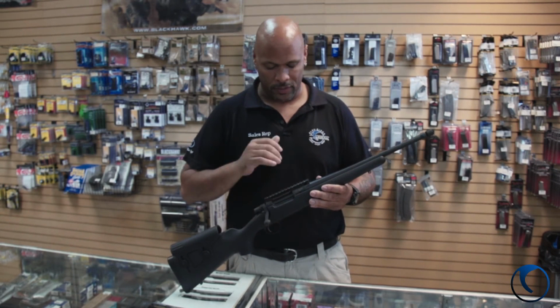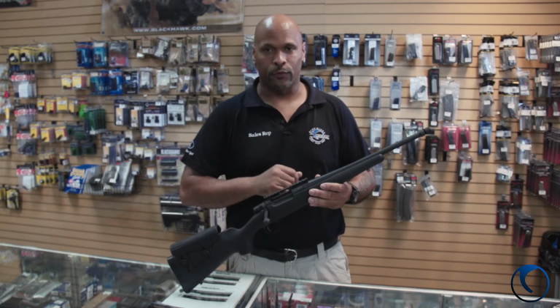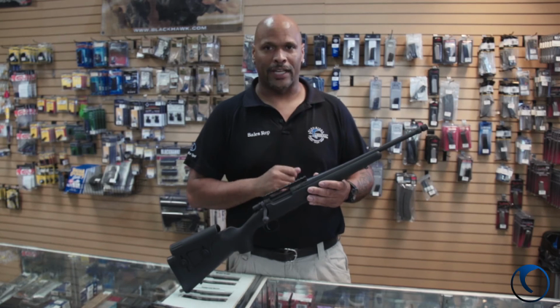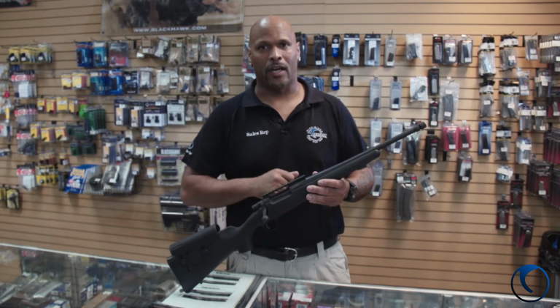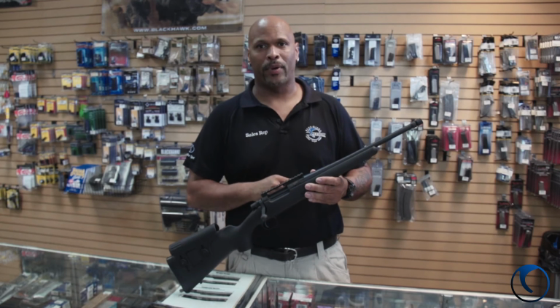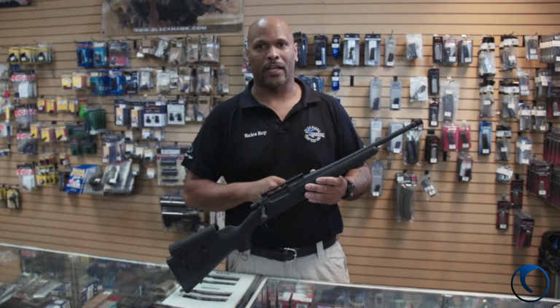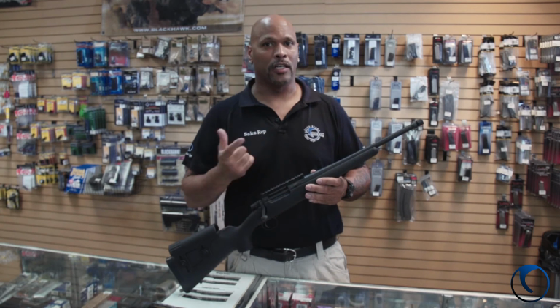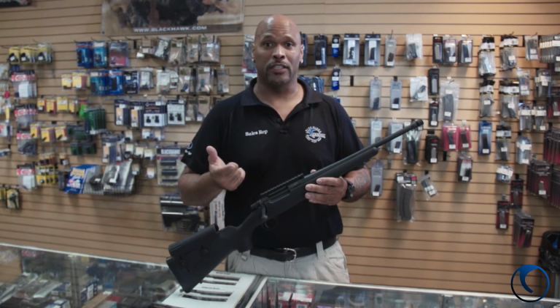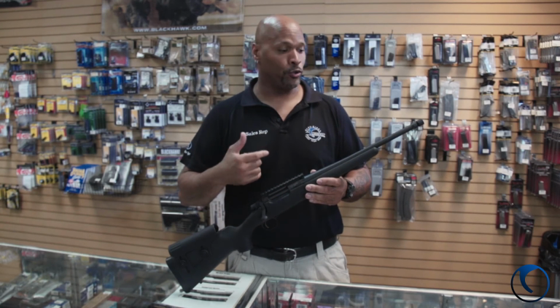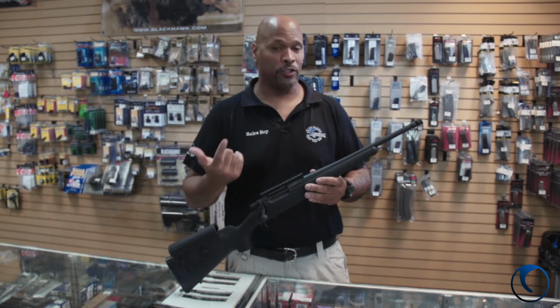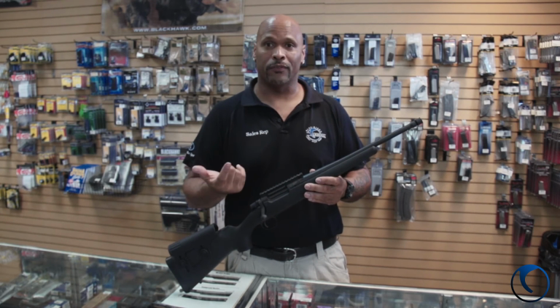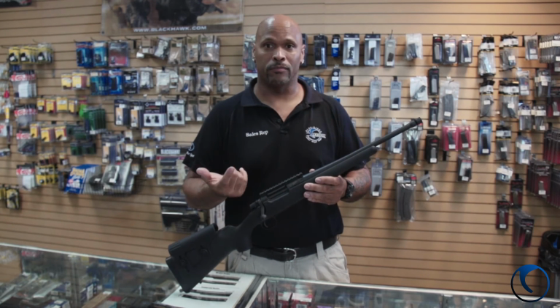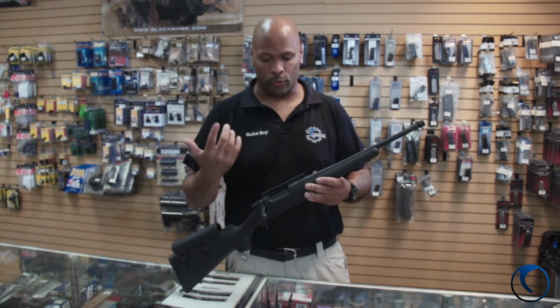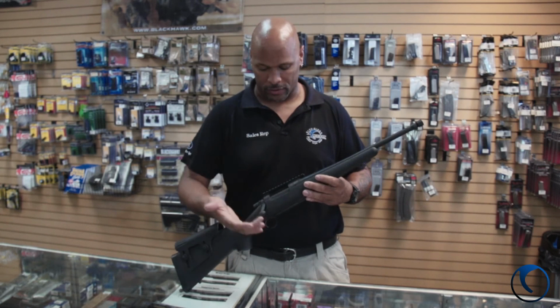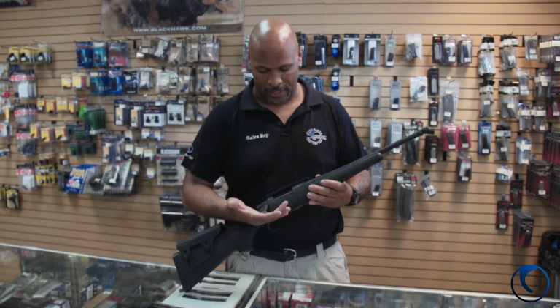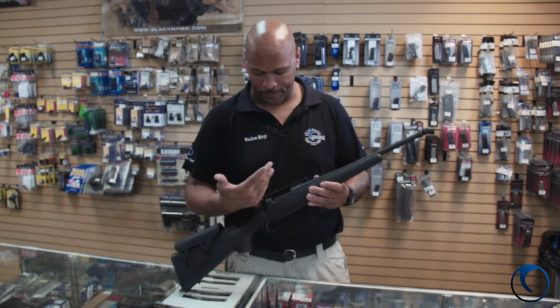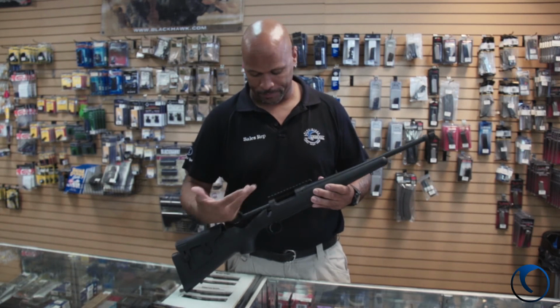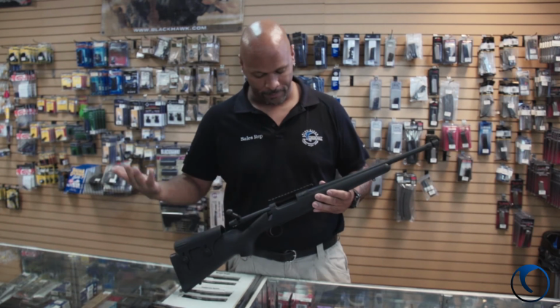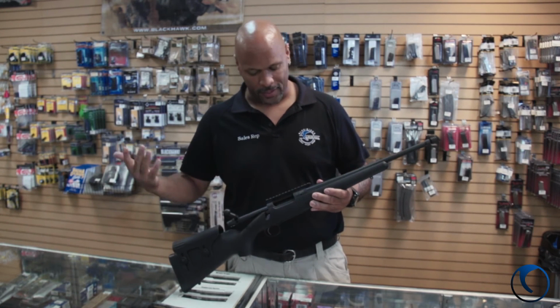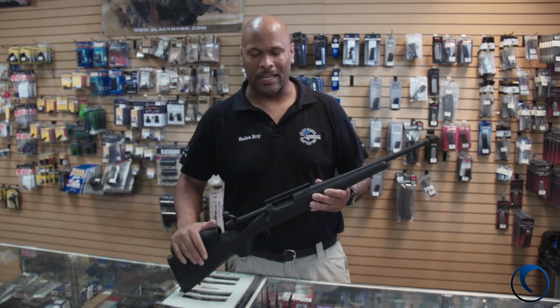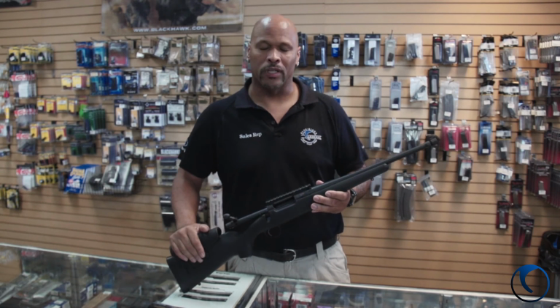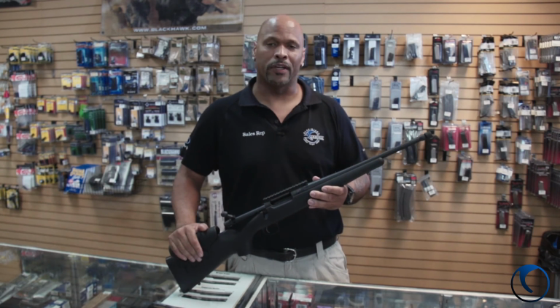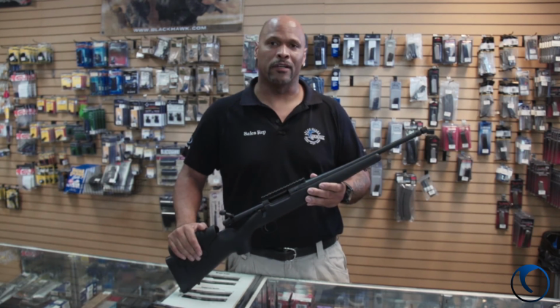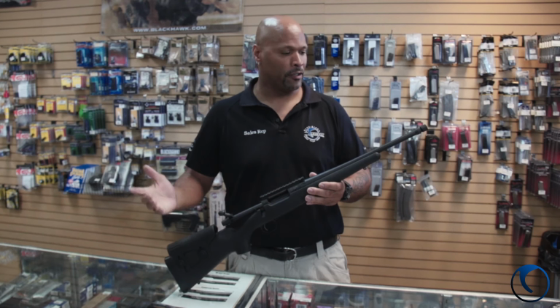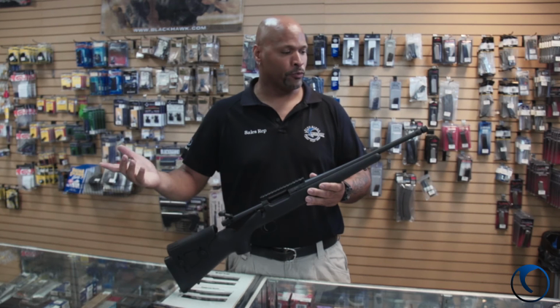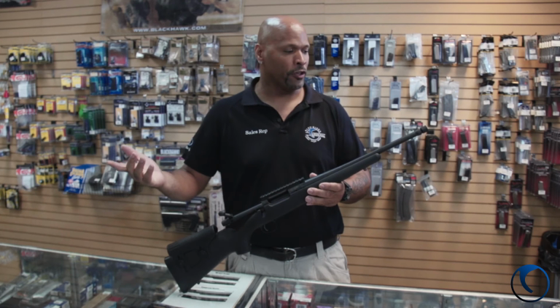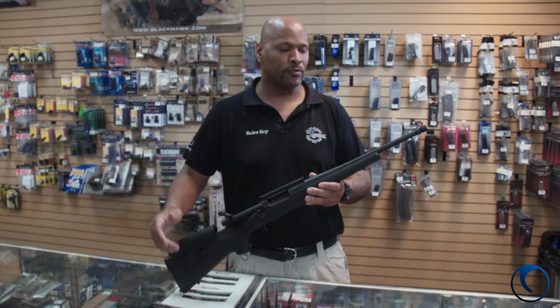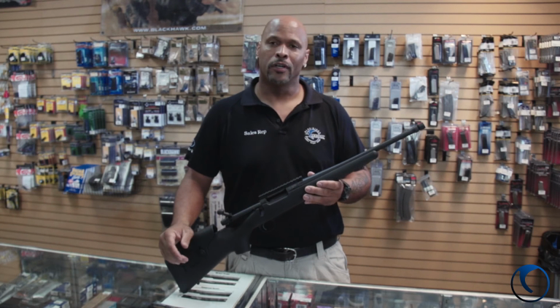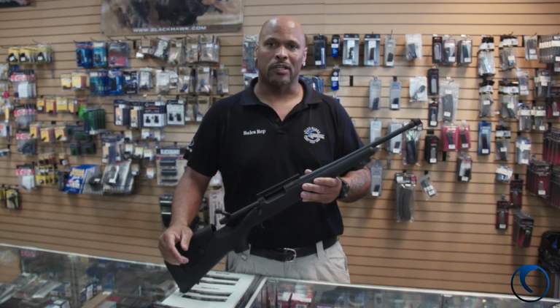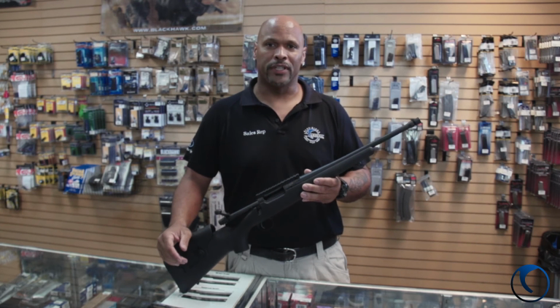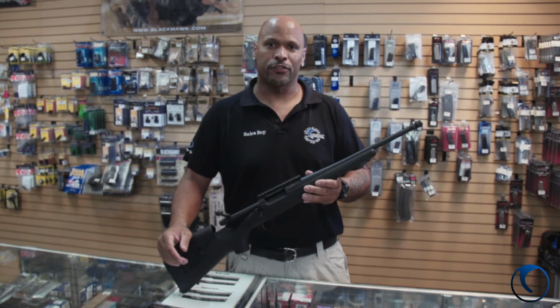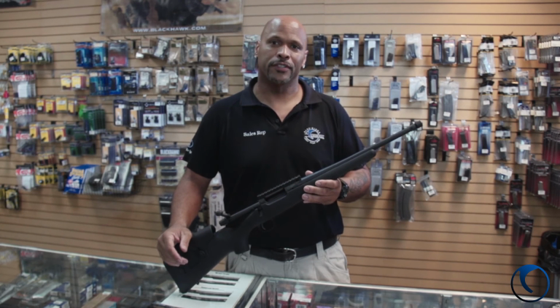If you're looking for a nice compact hunting or shooting rifle, bolt action style, I got one here right now at Blue Ridge Arsenal. Come on down and see us.